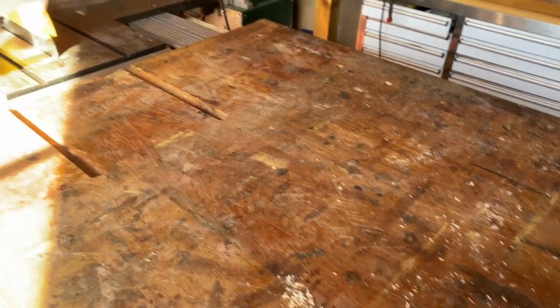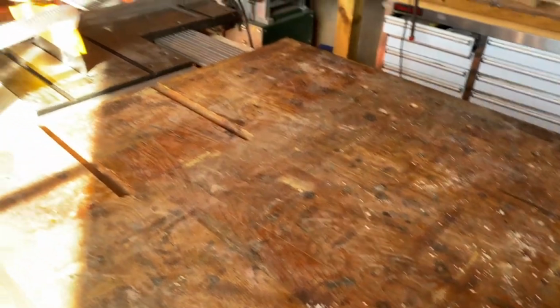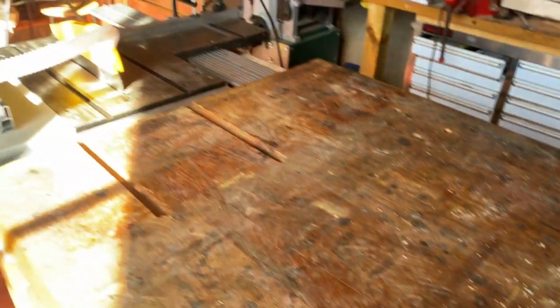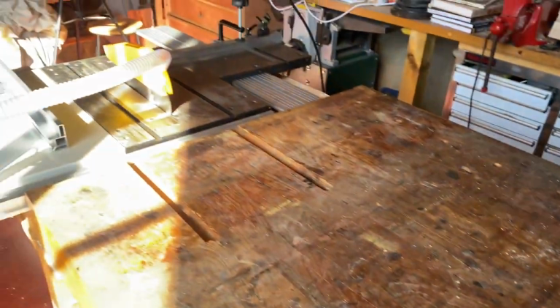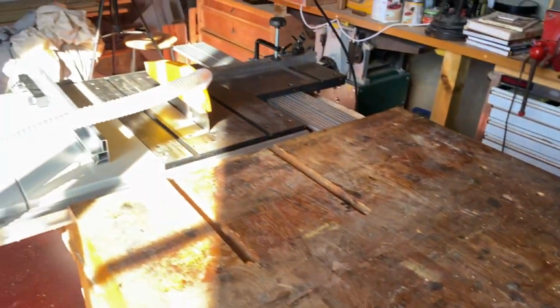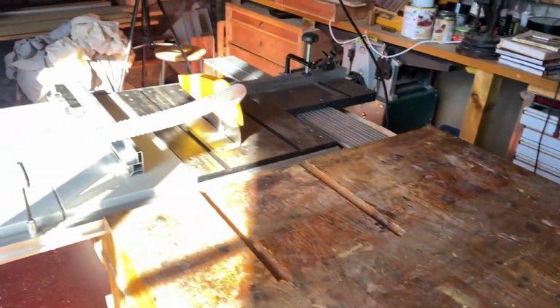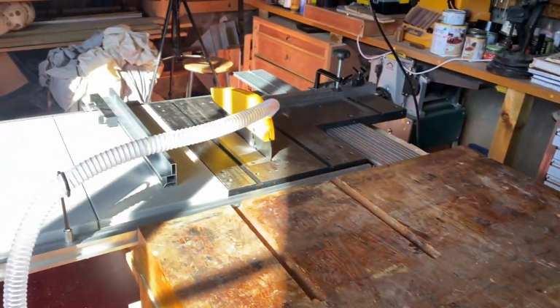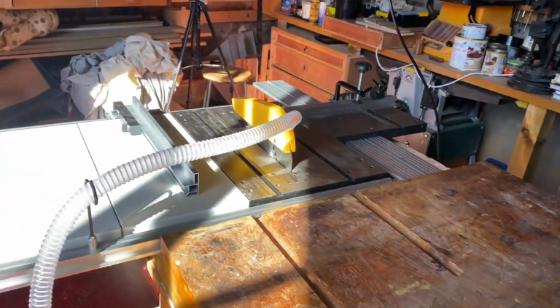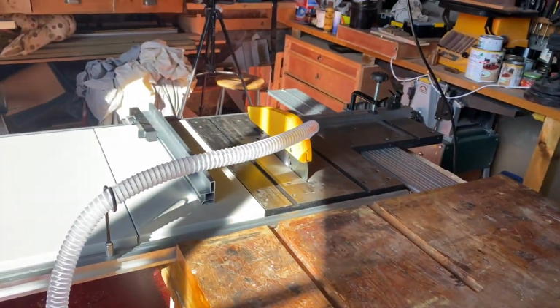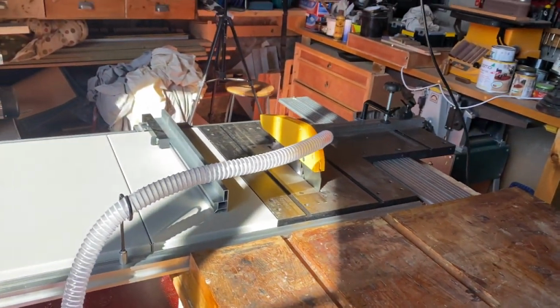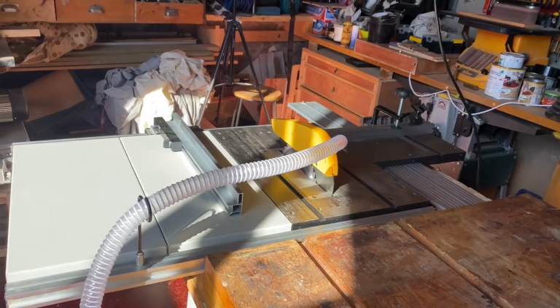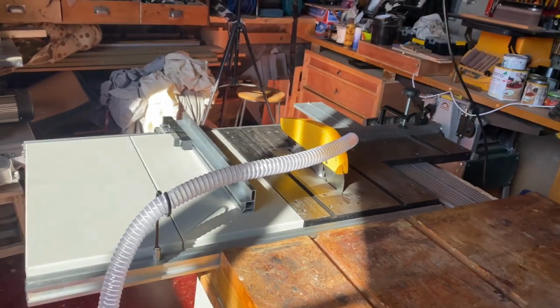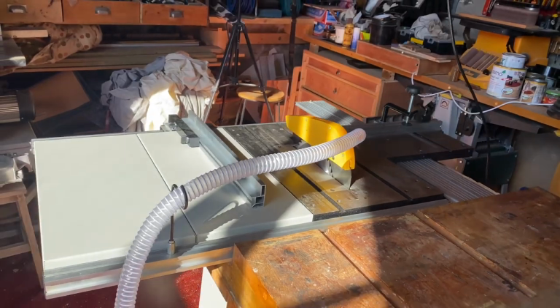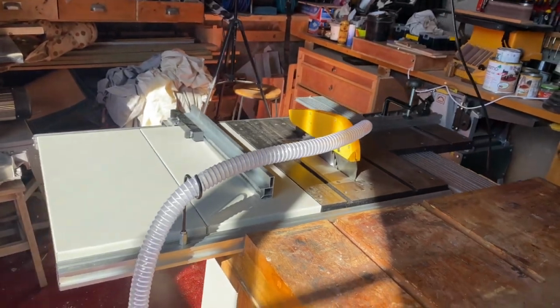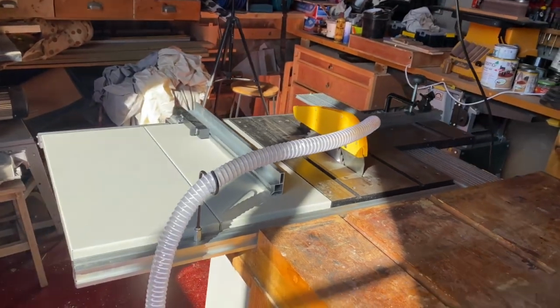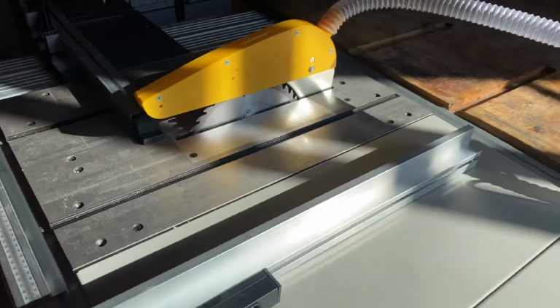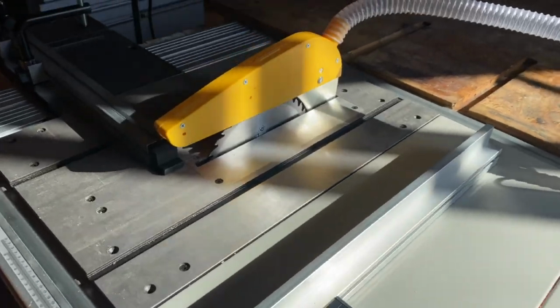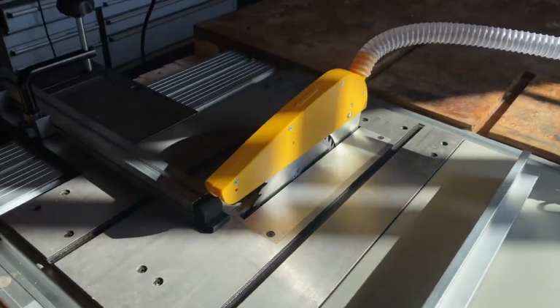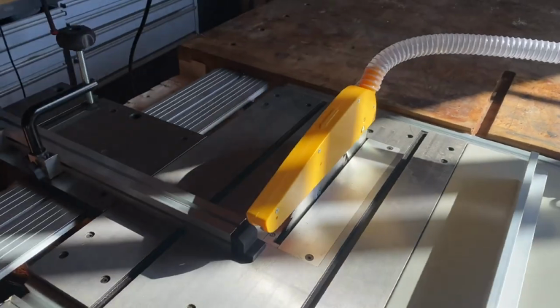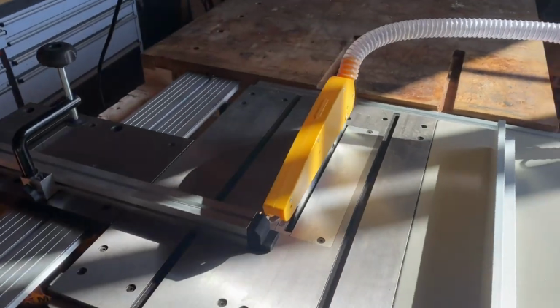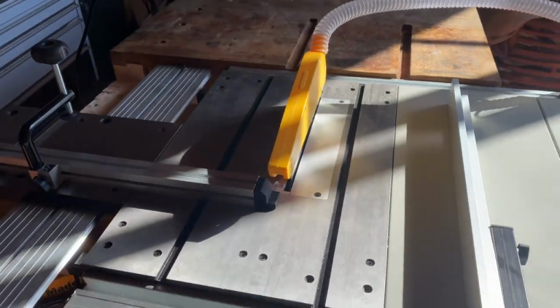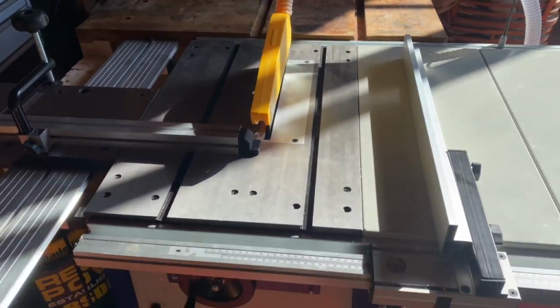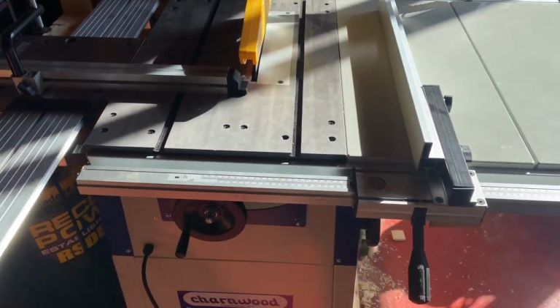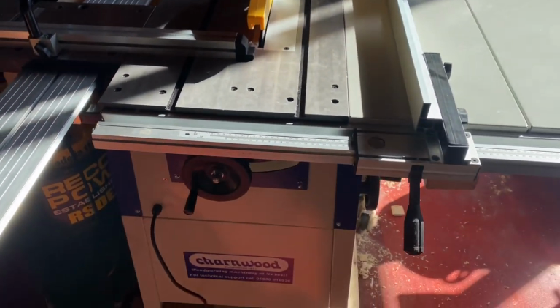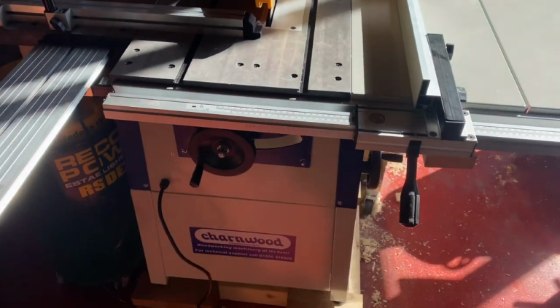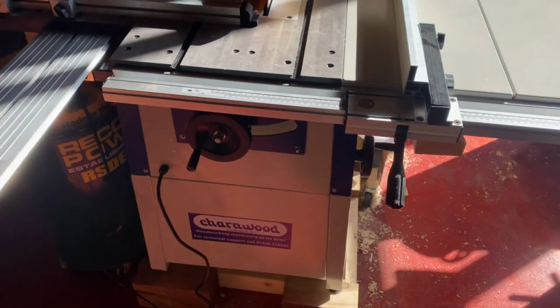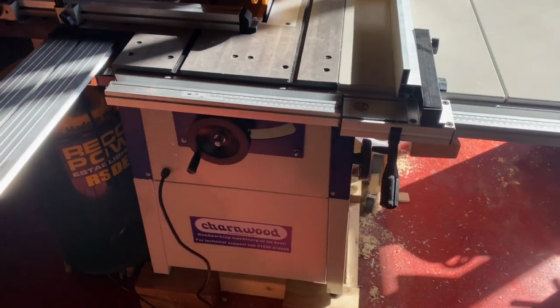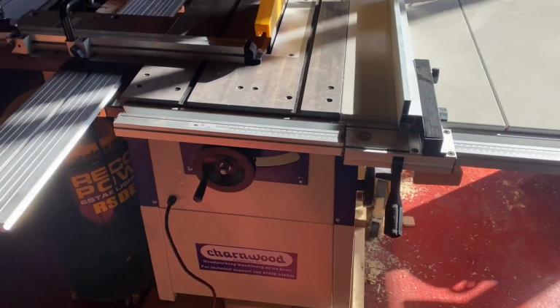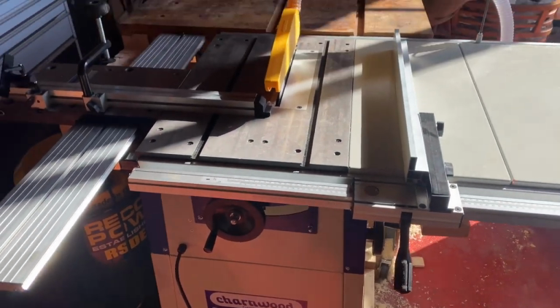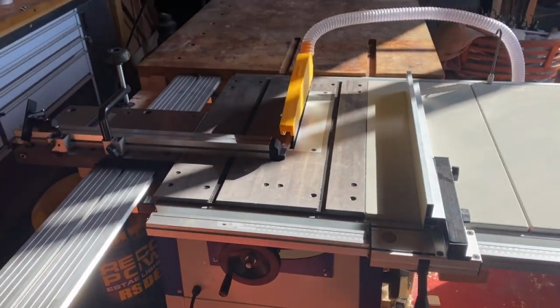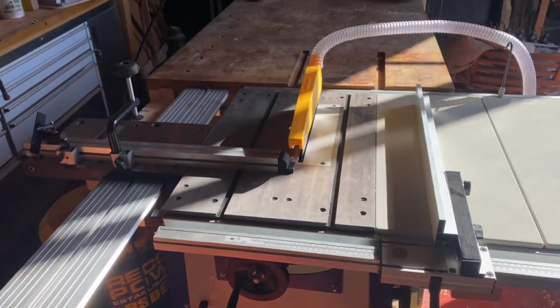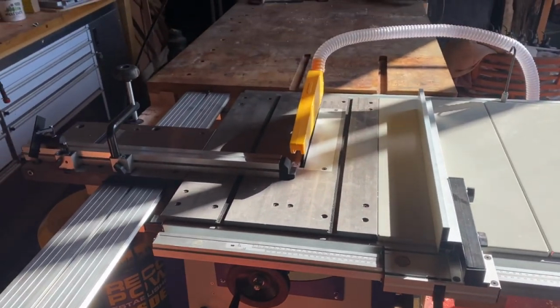And here it is — all set up, square, and aligned.